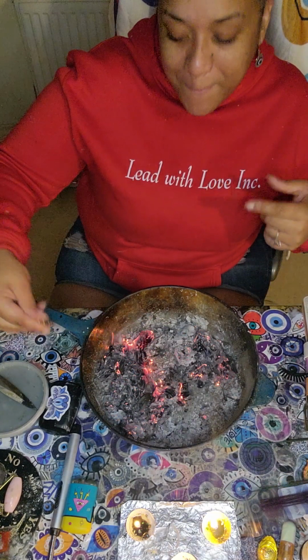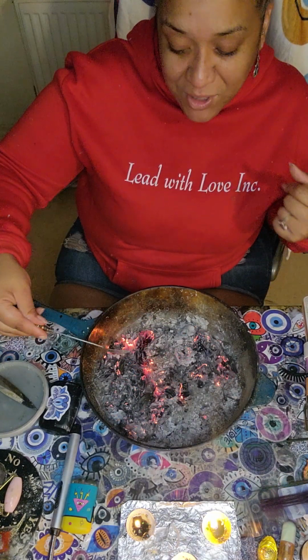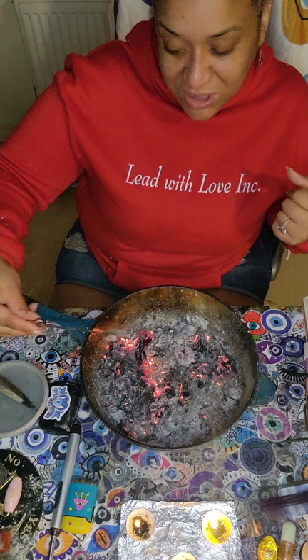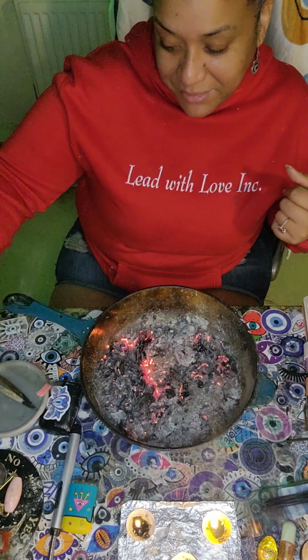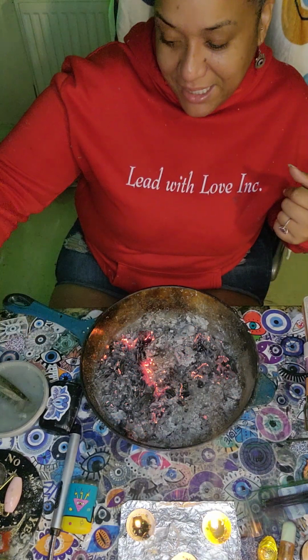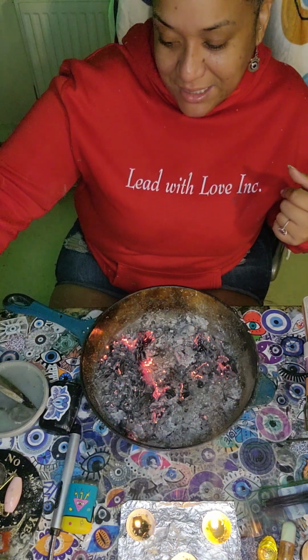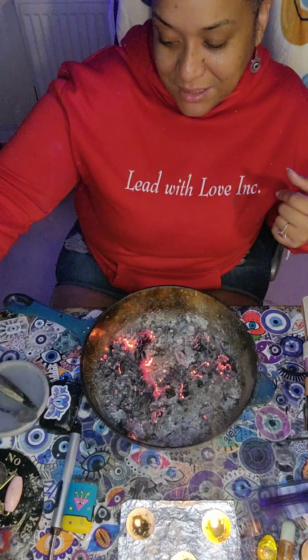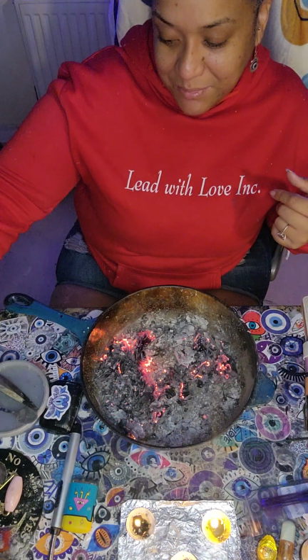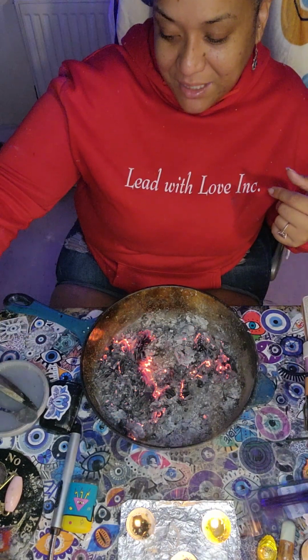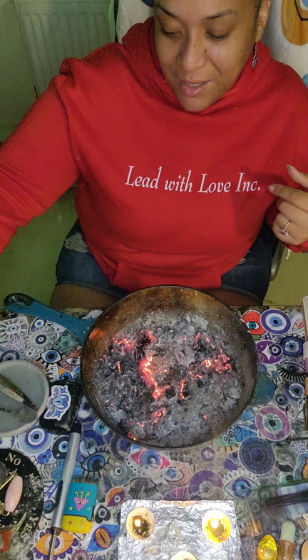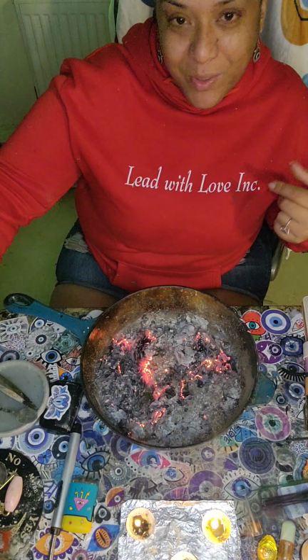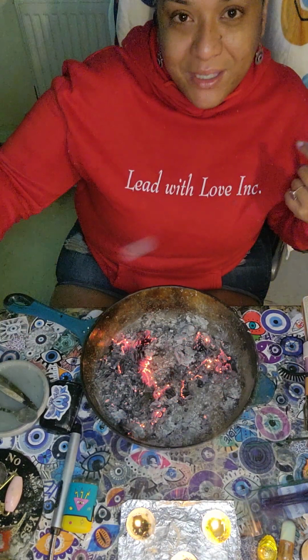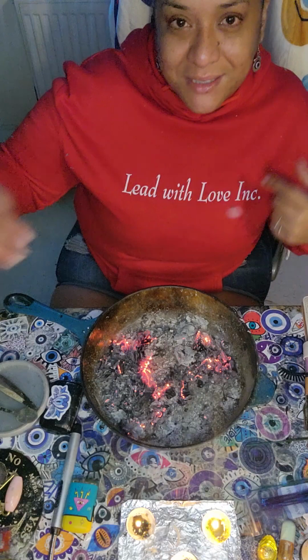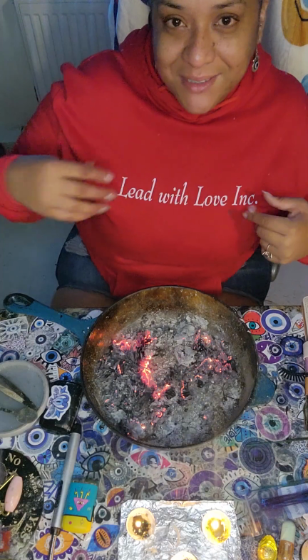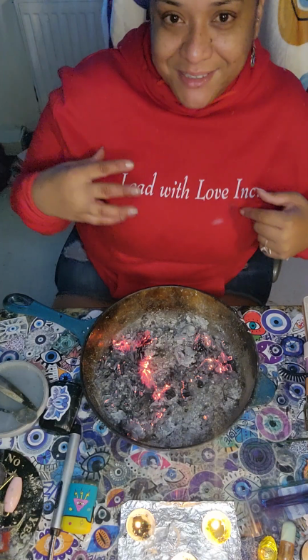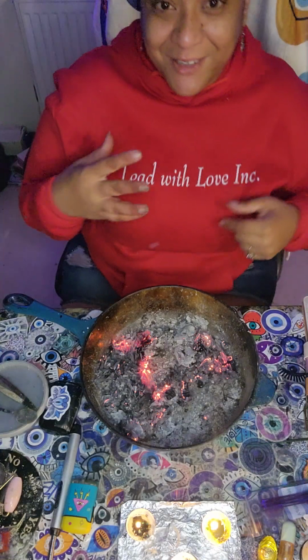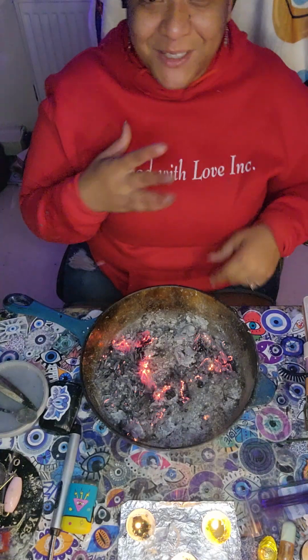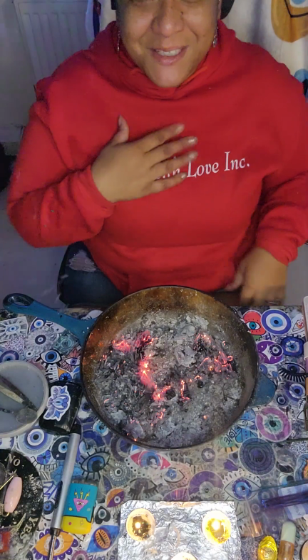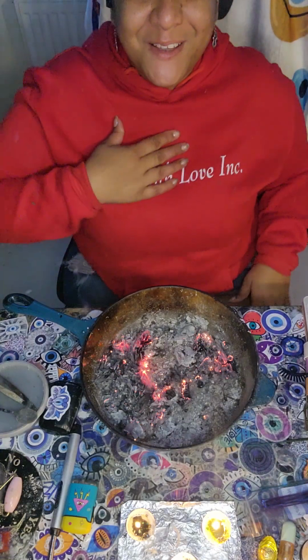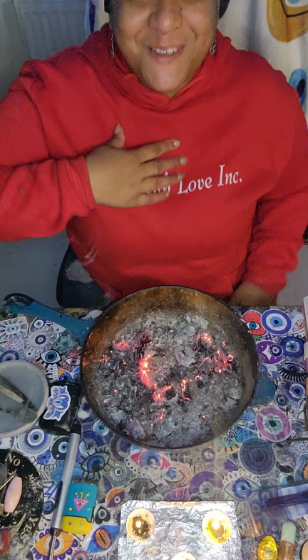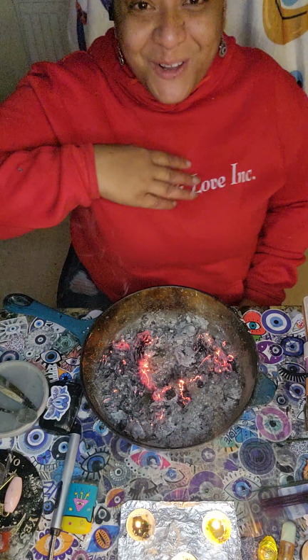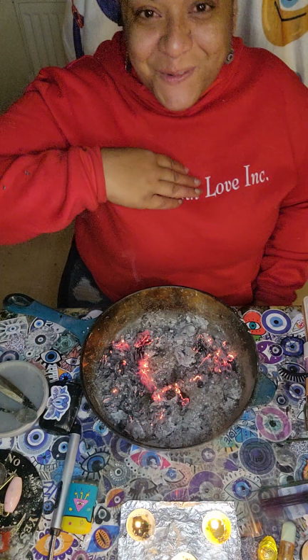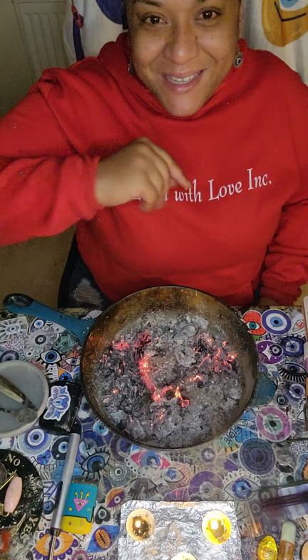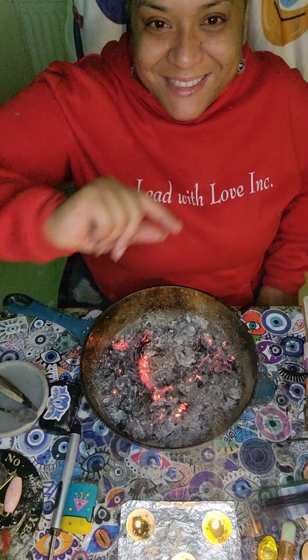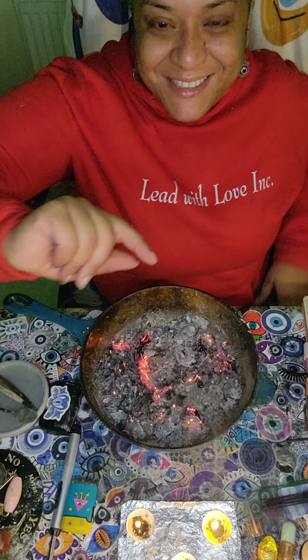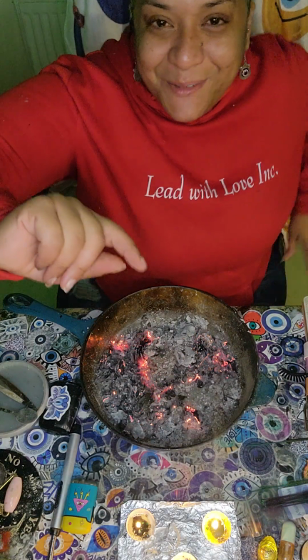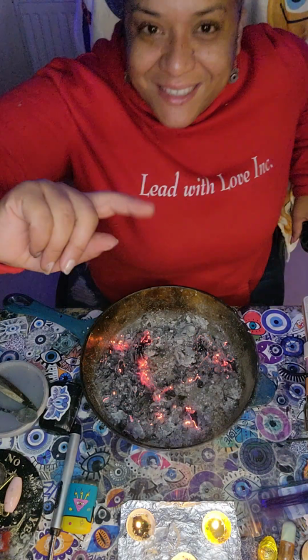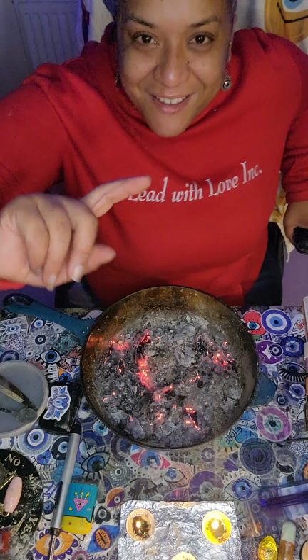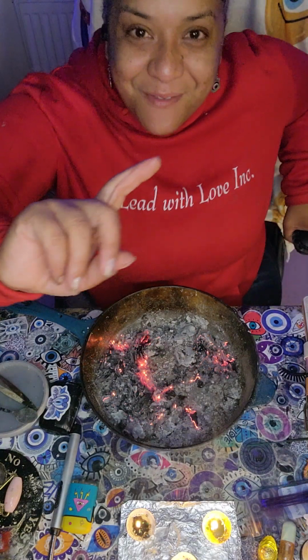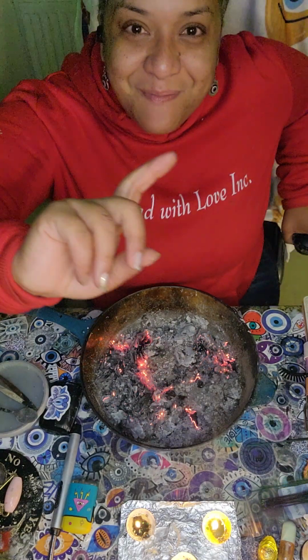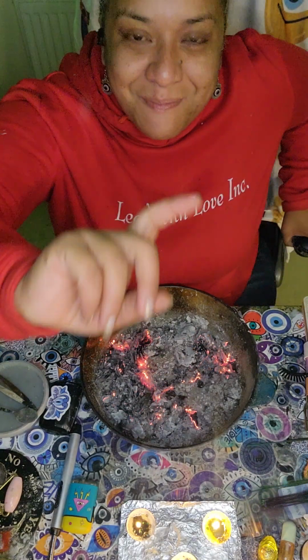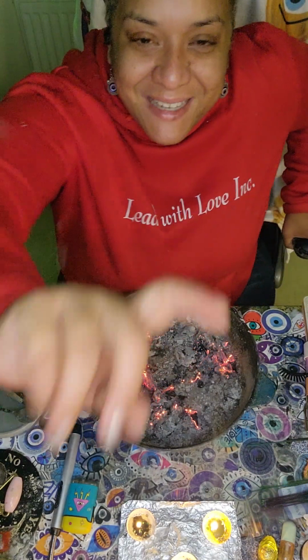Burn some ancestor money, help your ancestors out. Always leave with love. Bye.